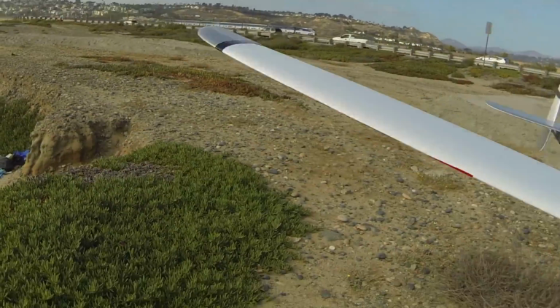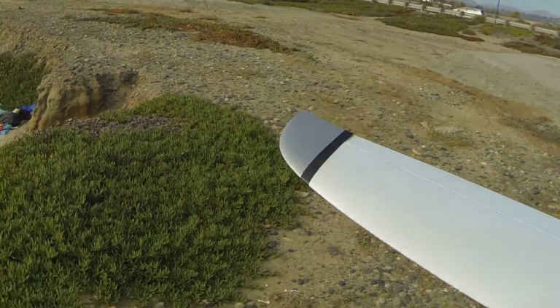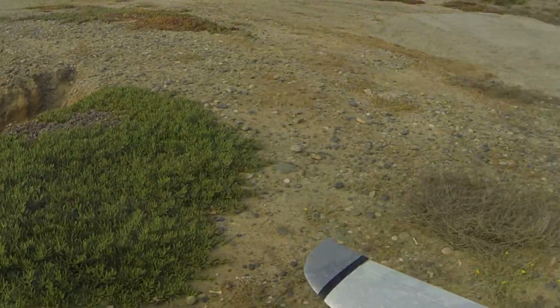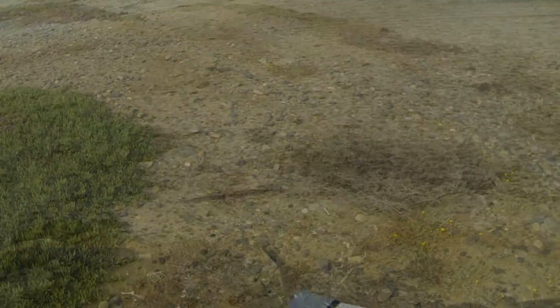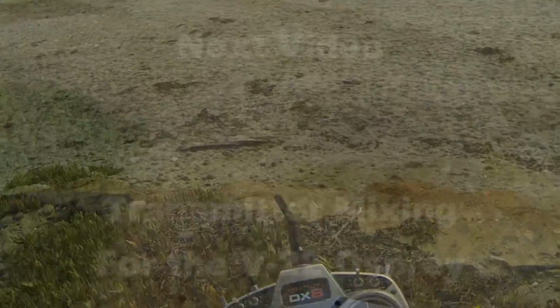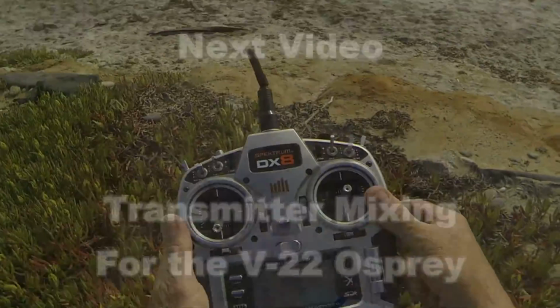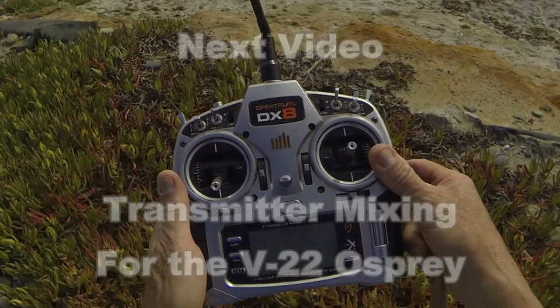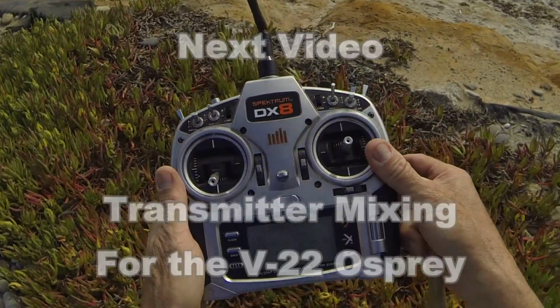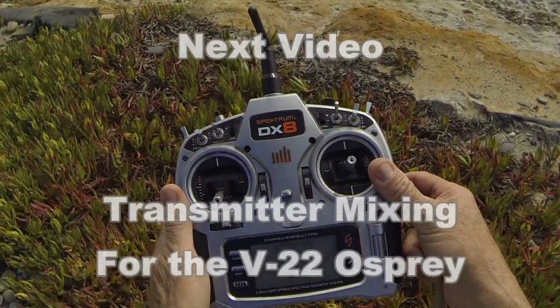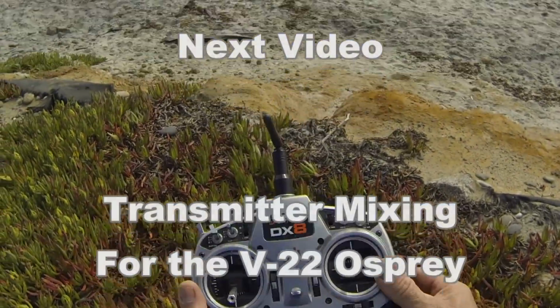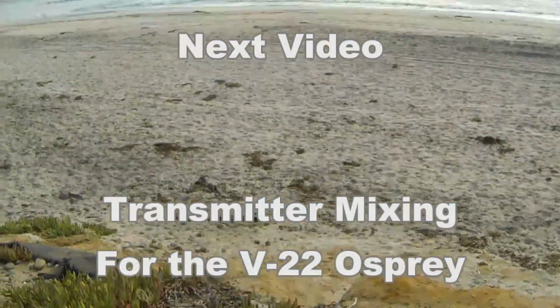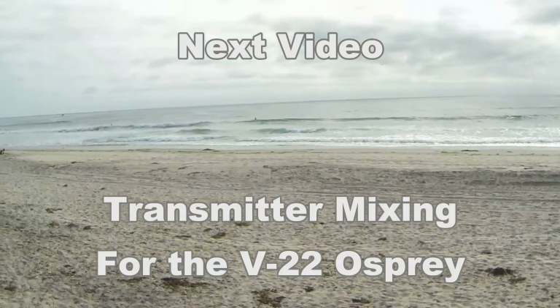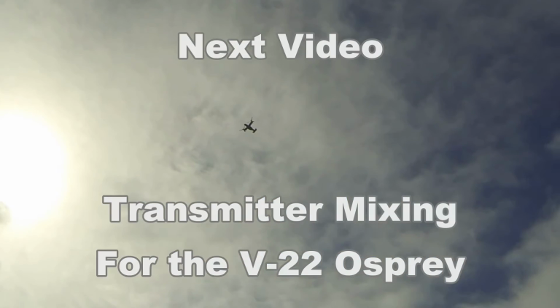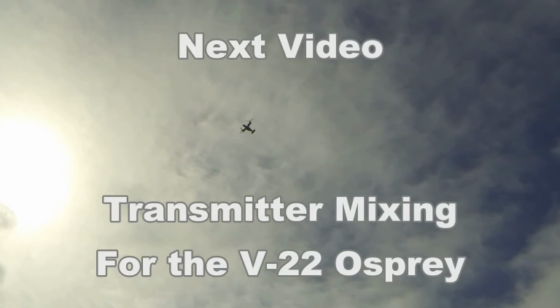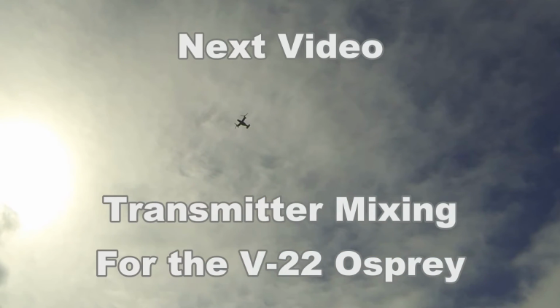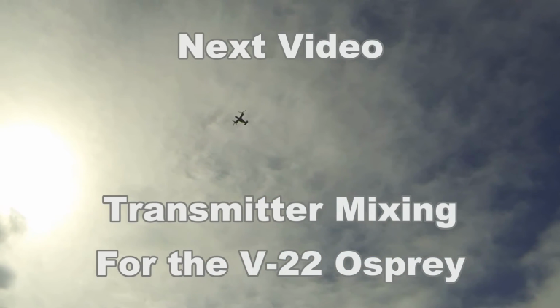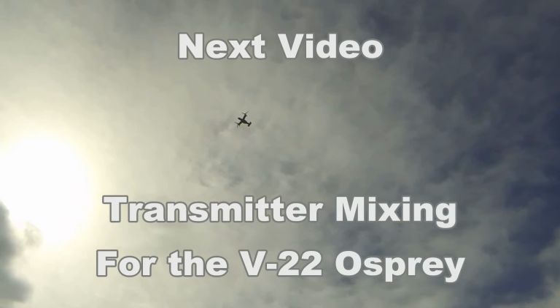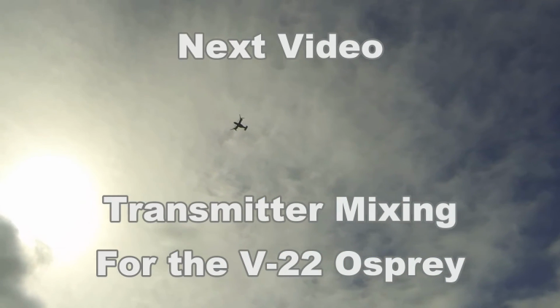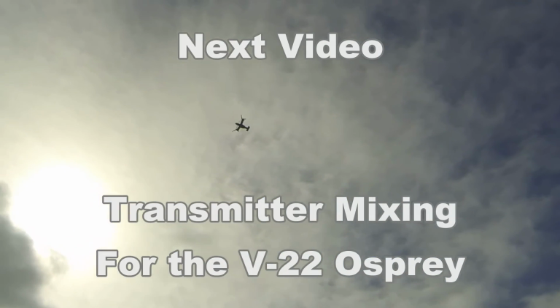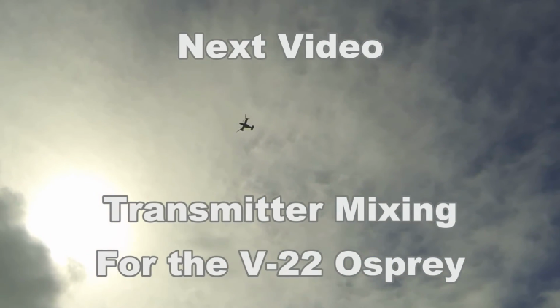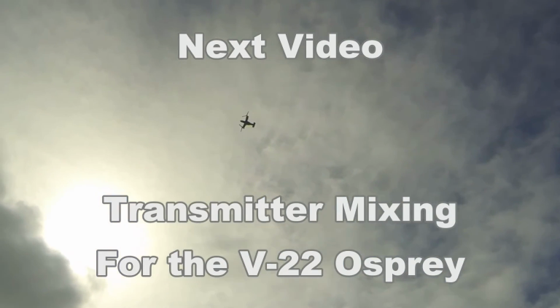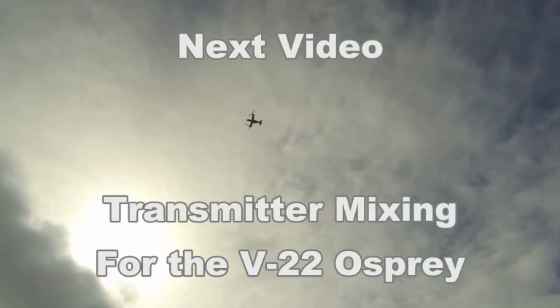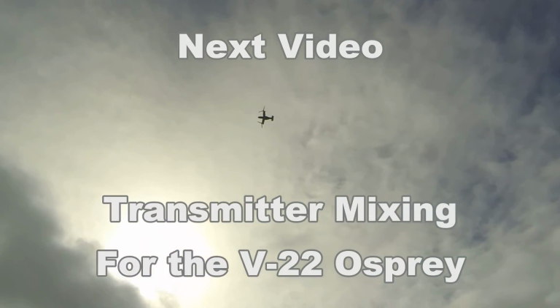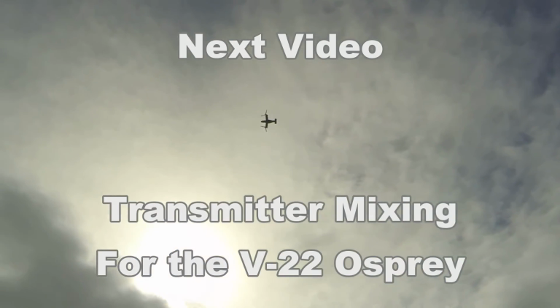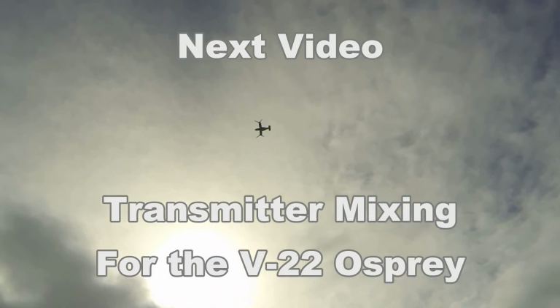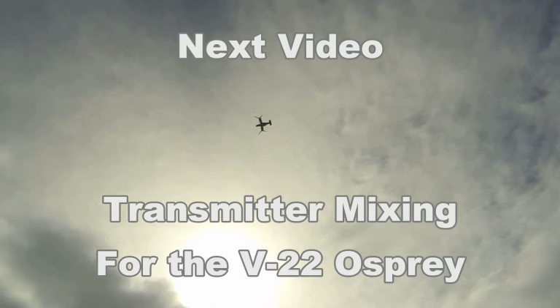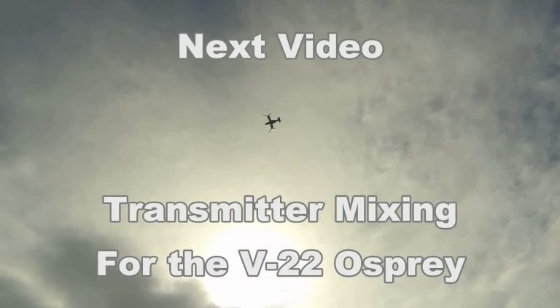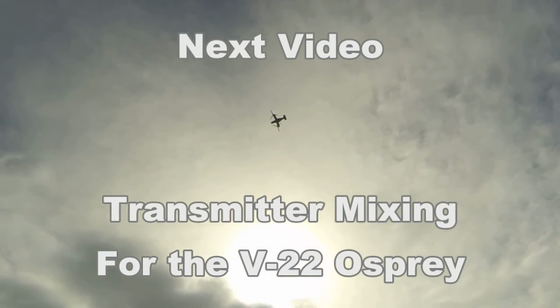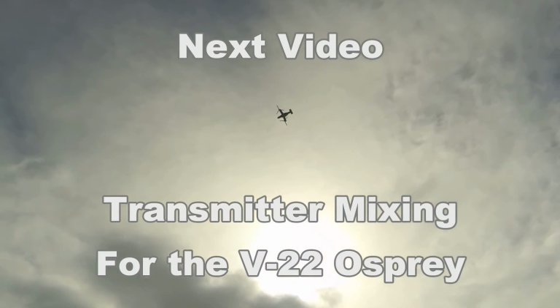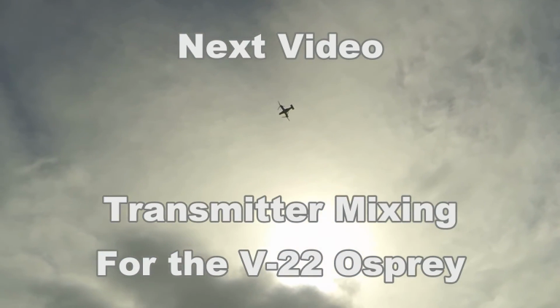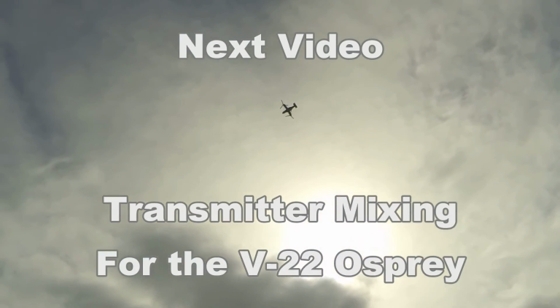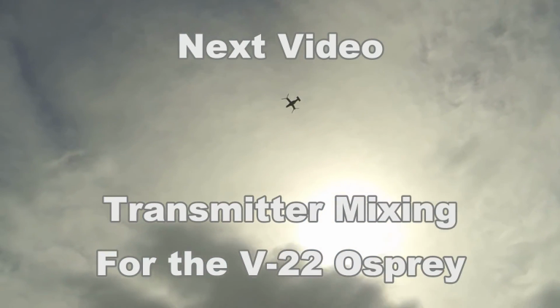P.S. The next video will be transmitter mixing for the V-22 Osprey. Enjoy.